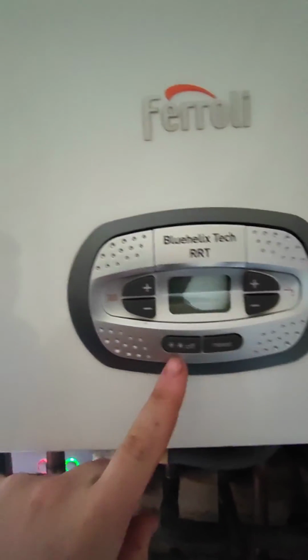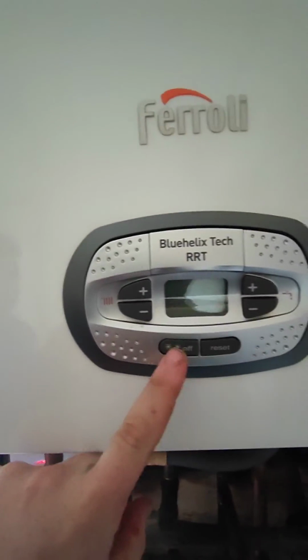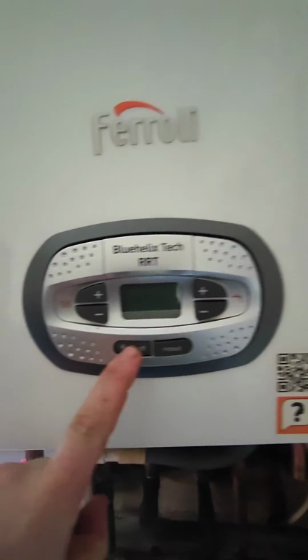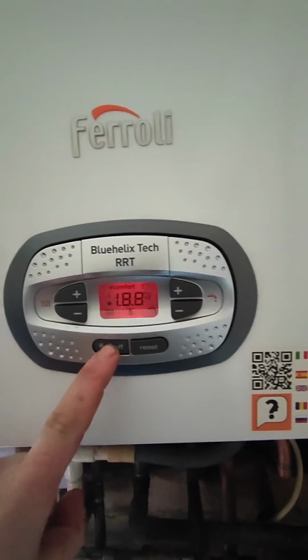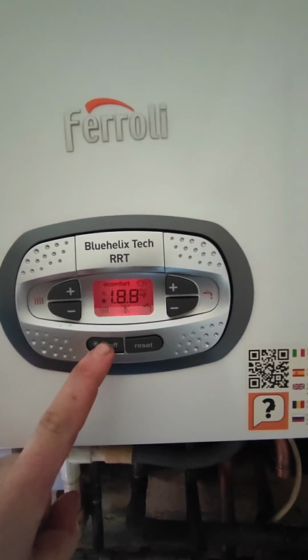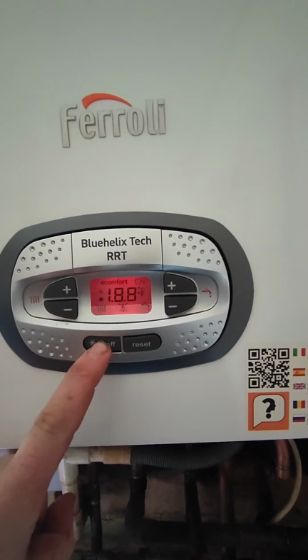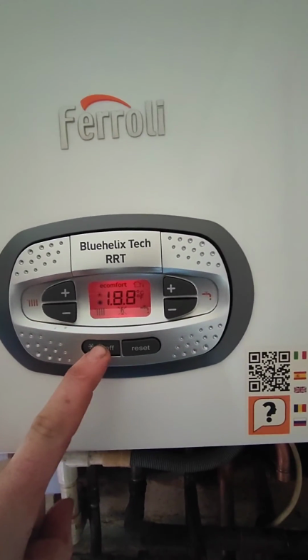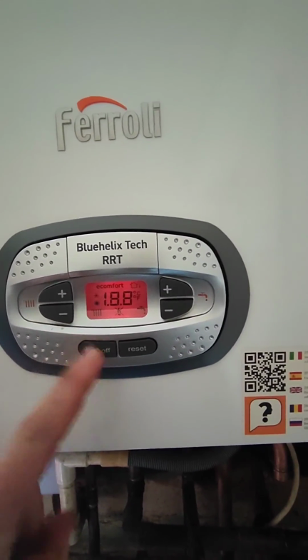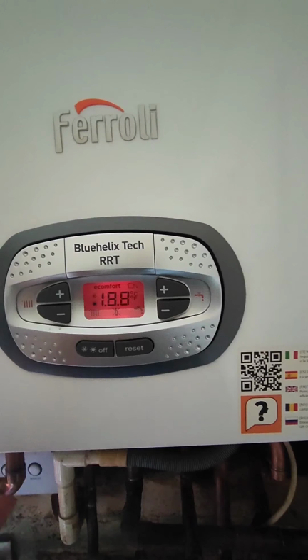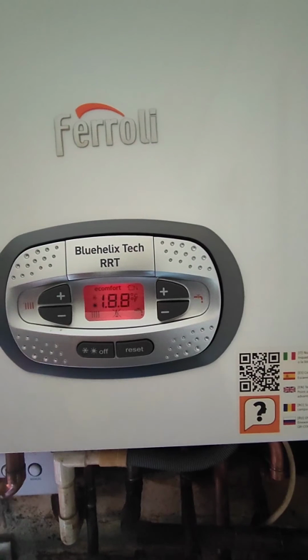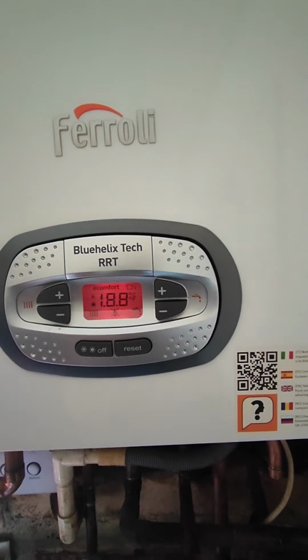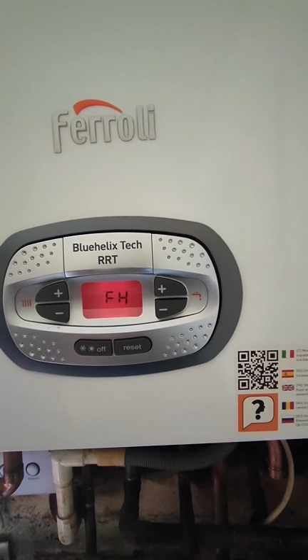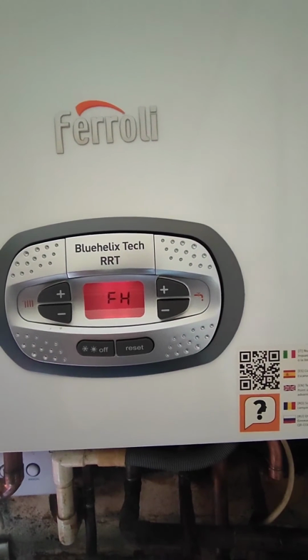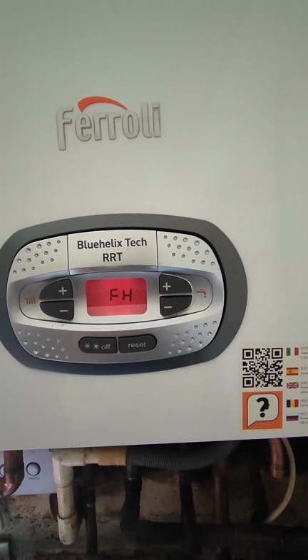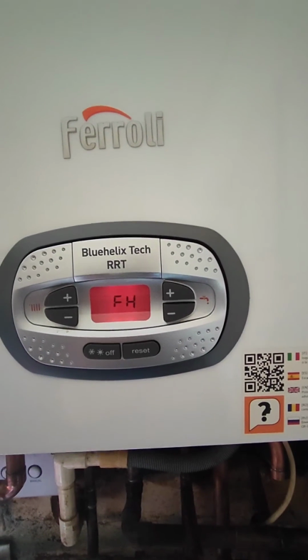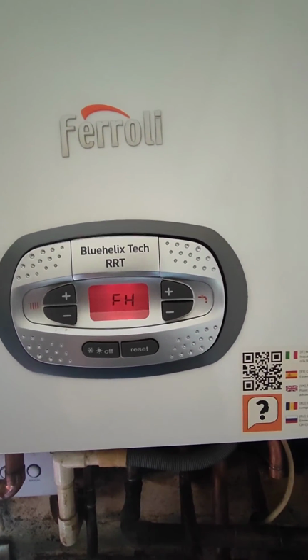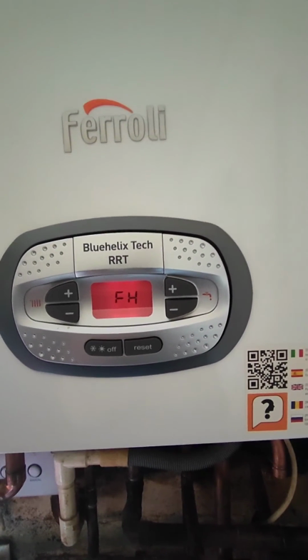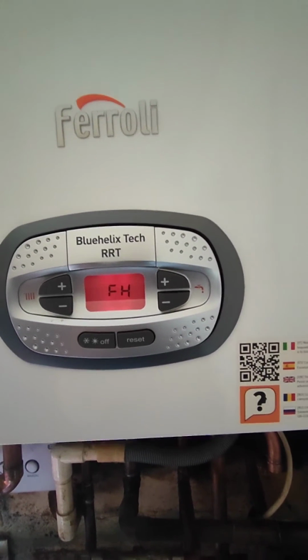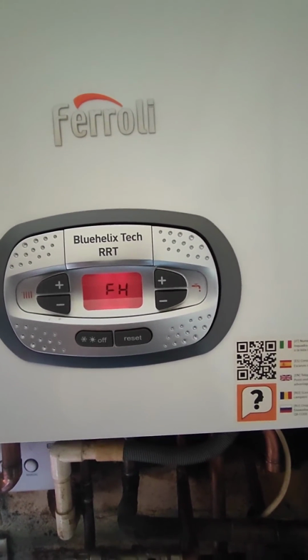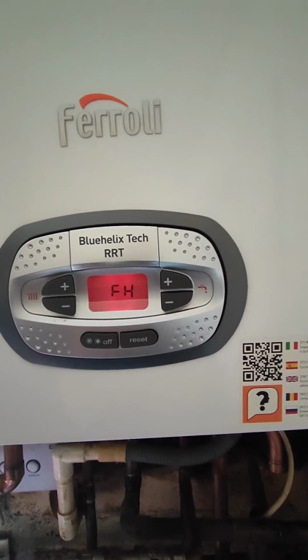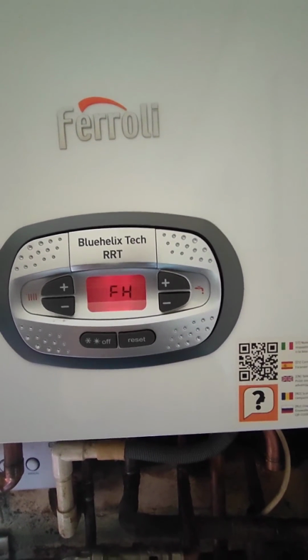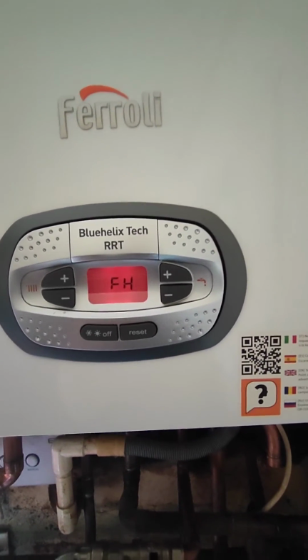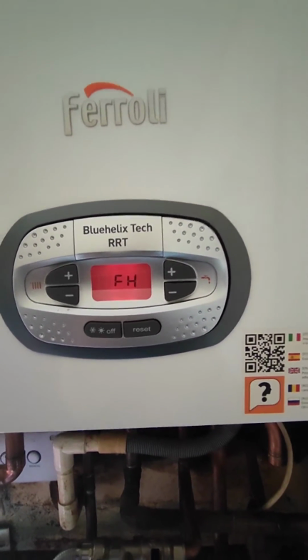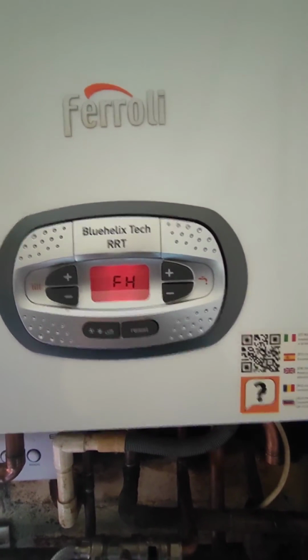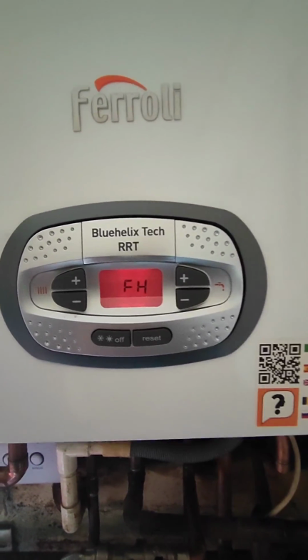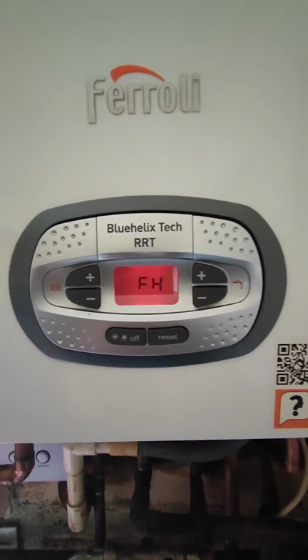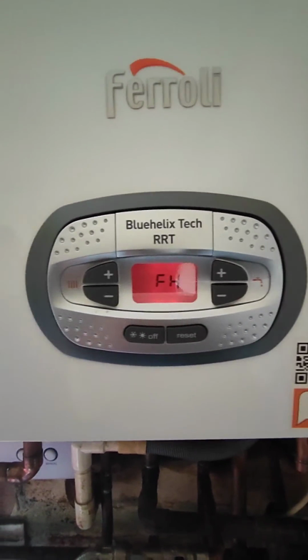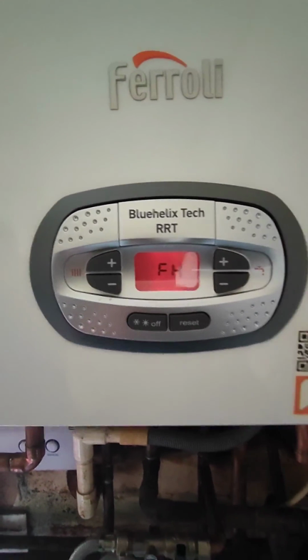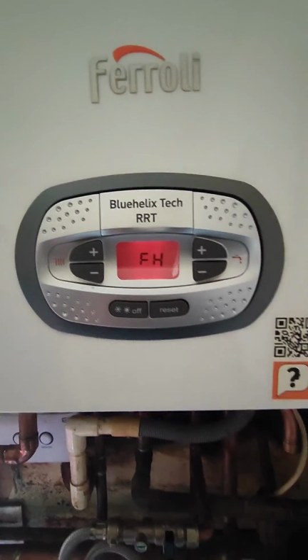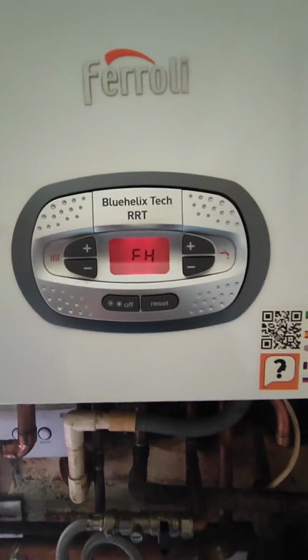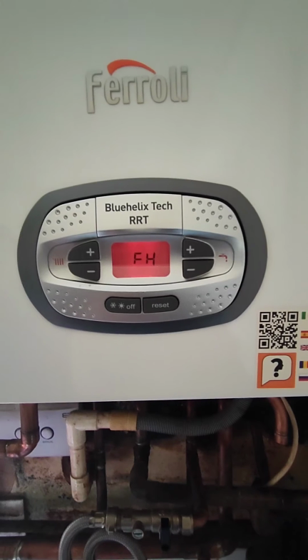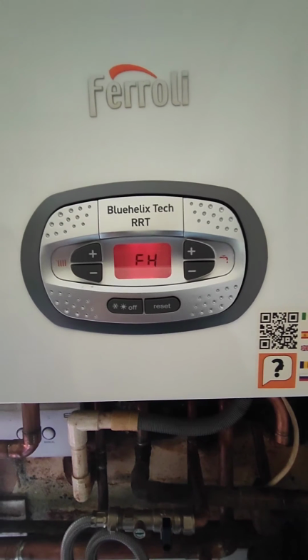Get your finger pressed on the off button. When it all lights up, let go.